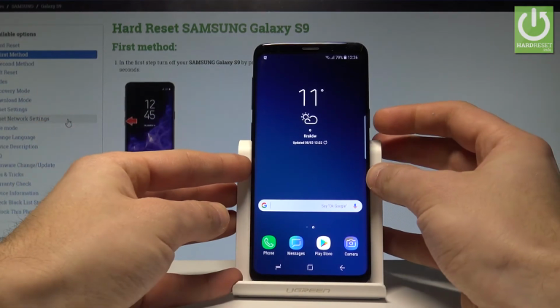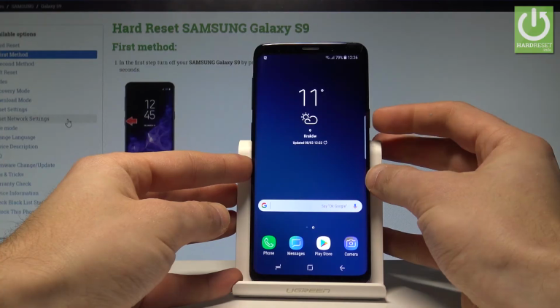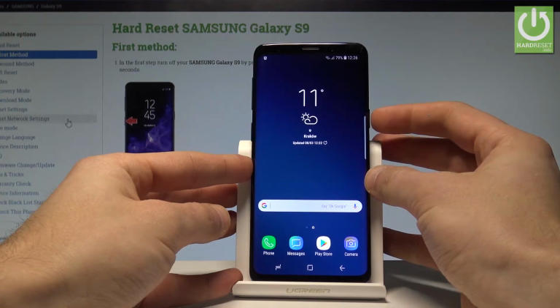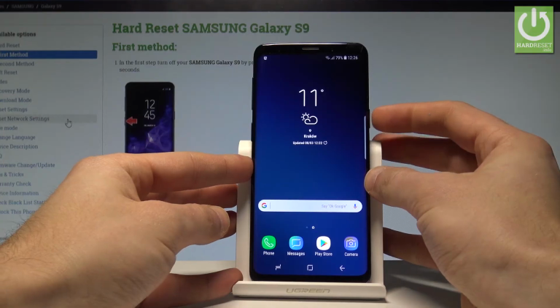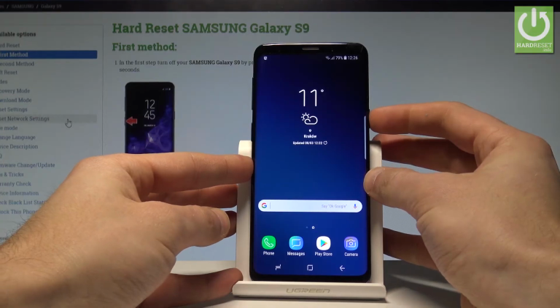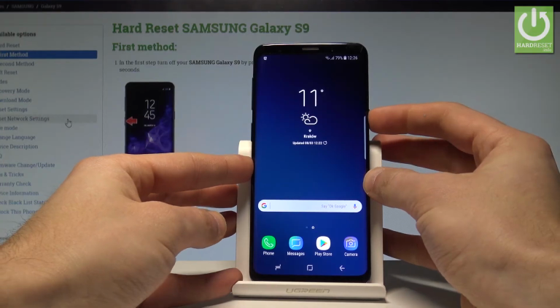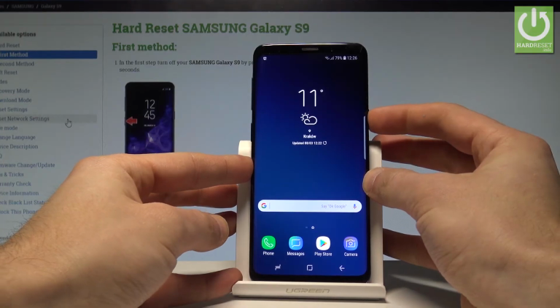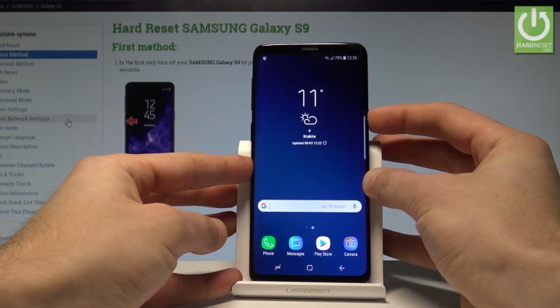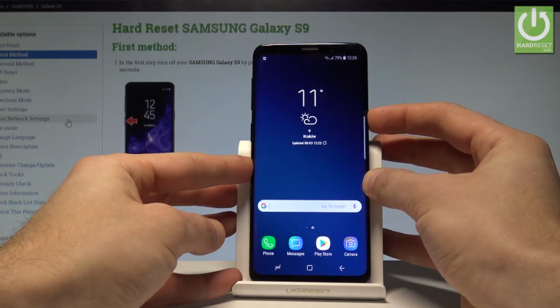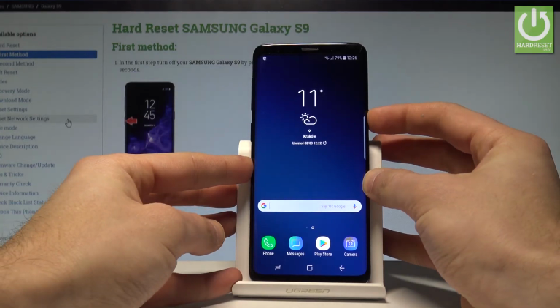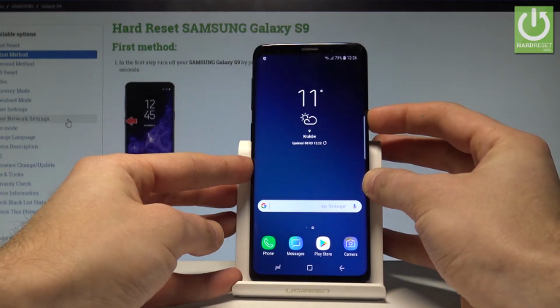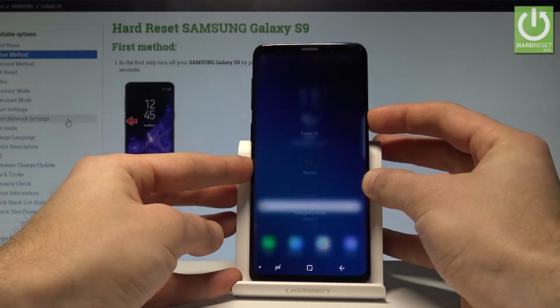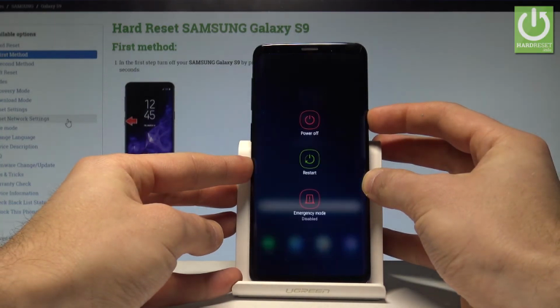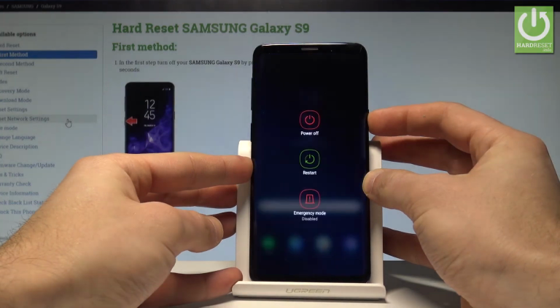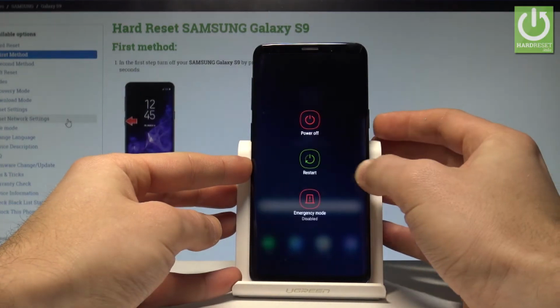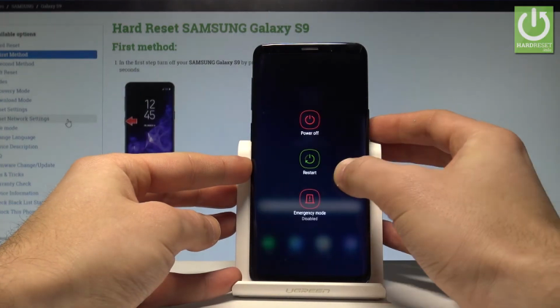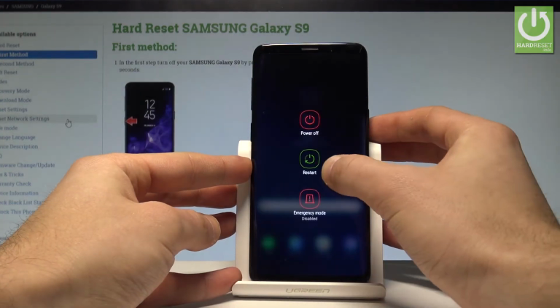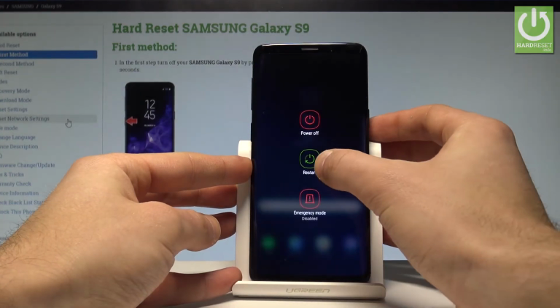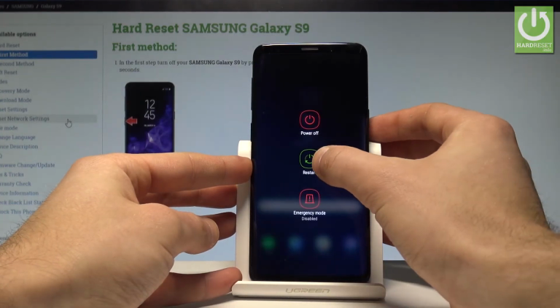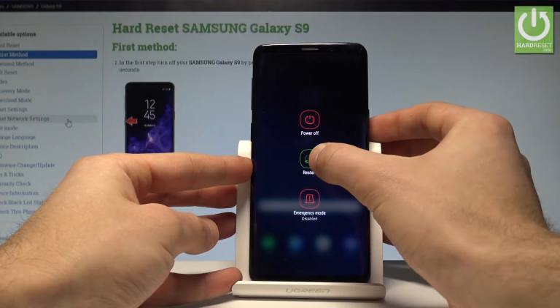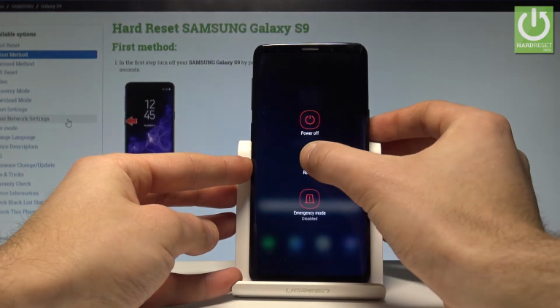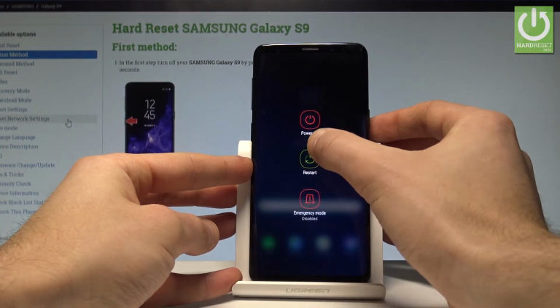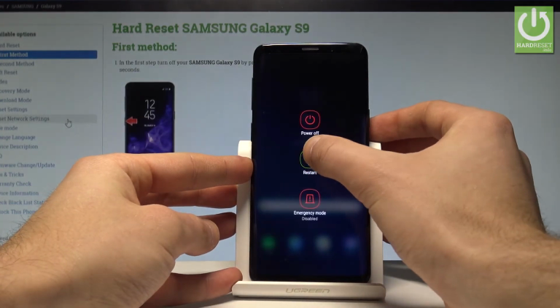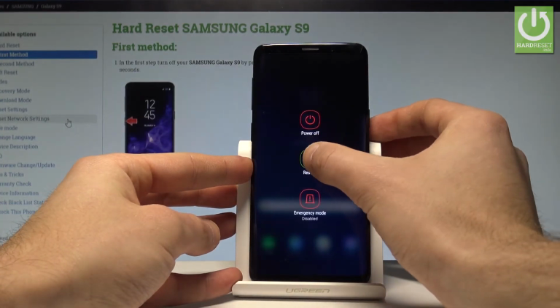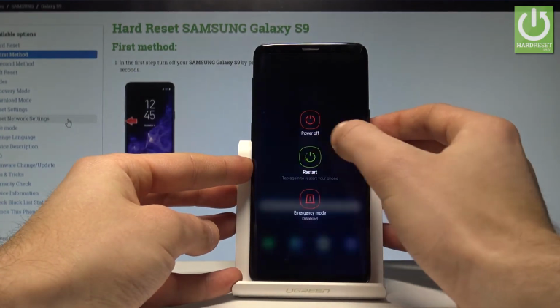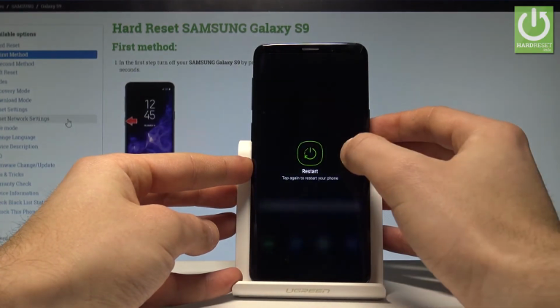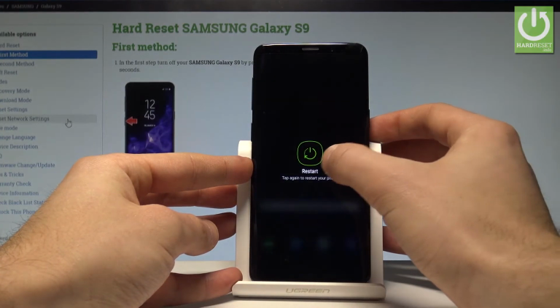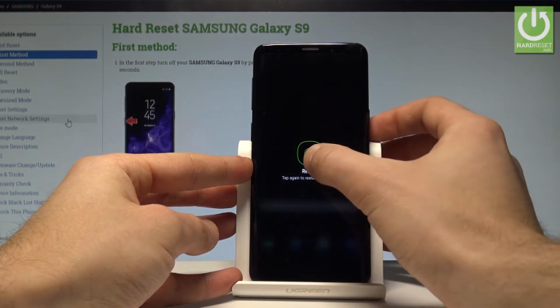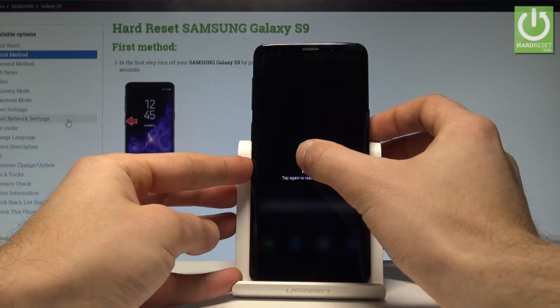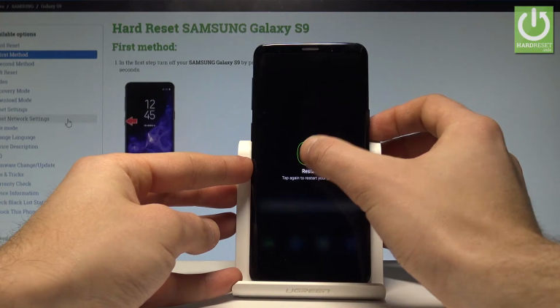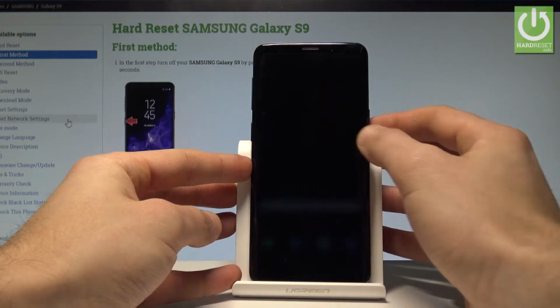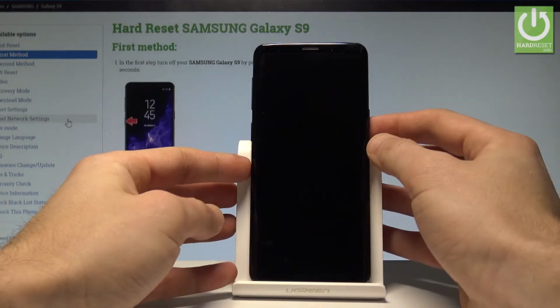So to begin, let's start by pressing the power key. Let's choose Restart and tap Restart again.